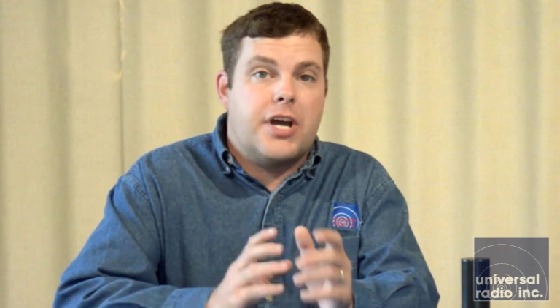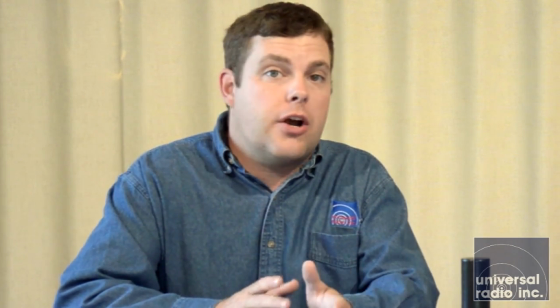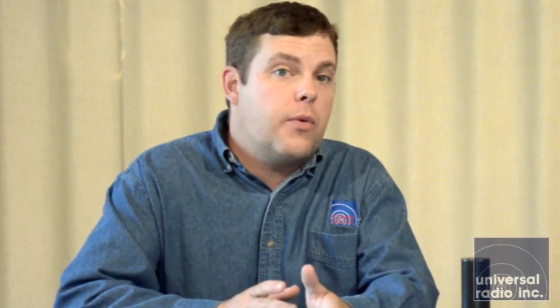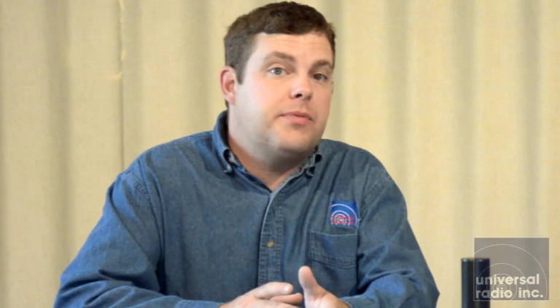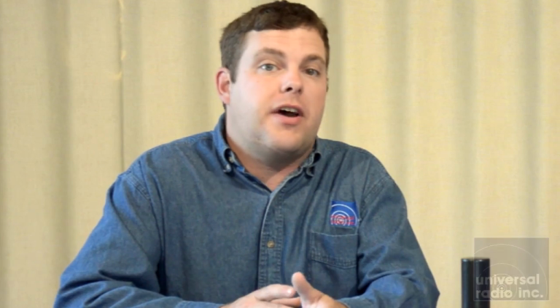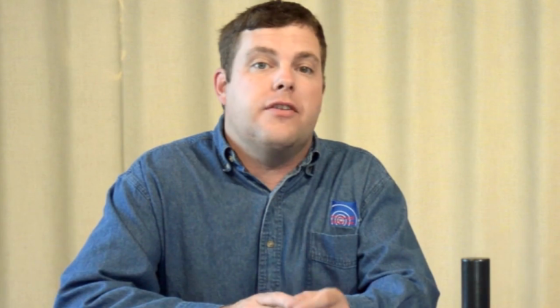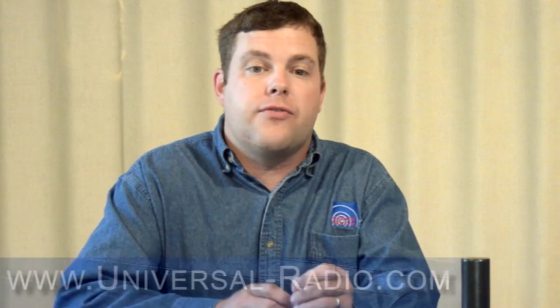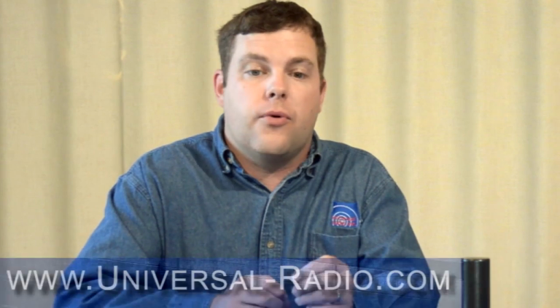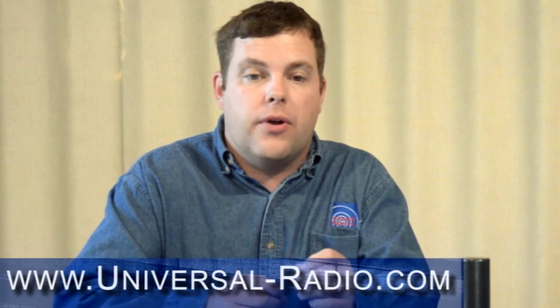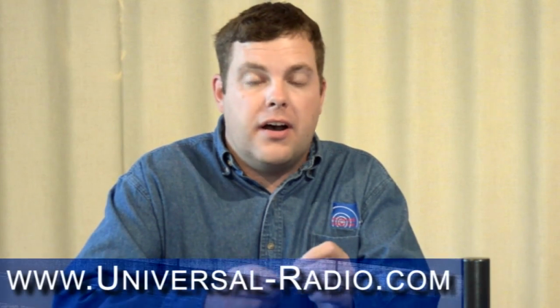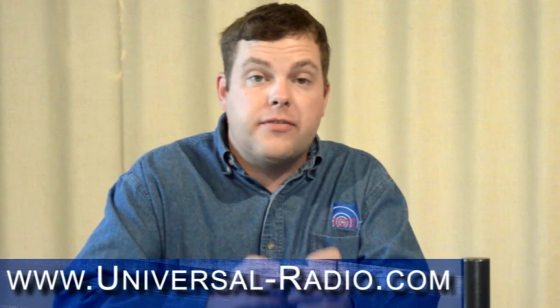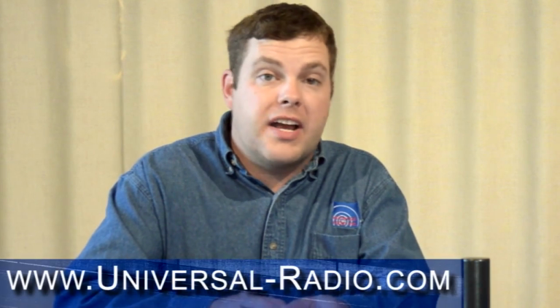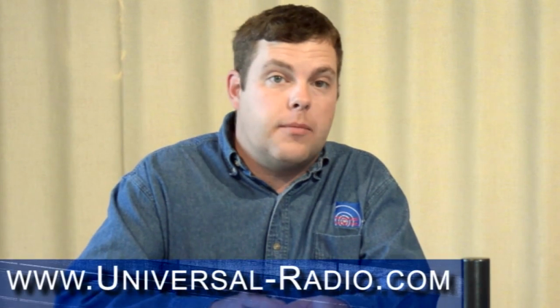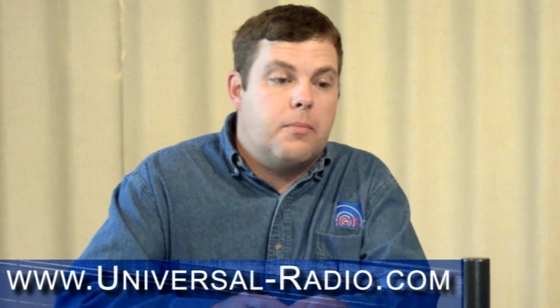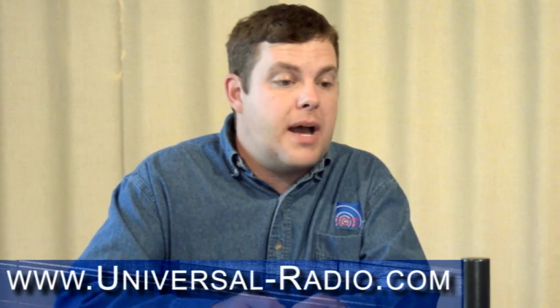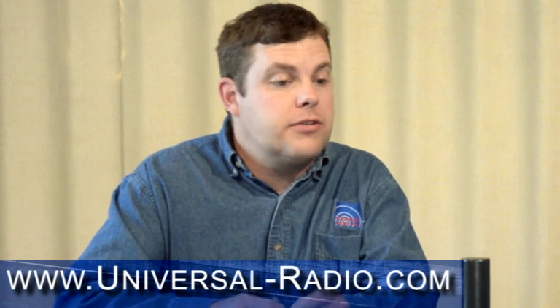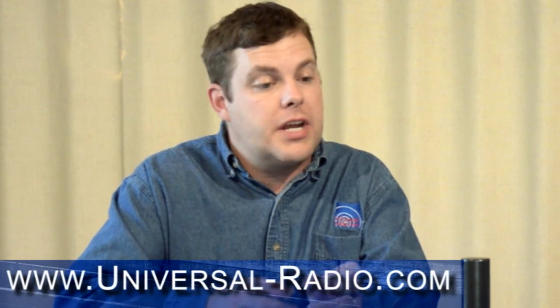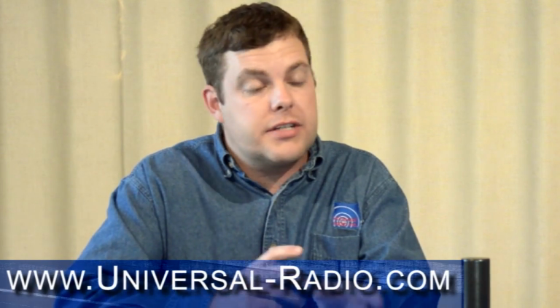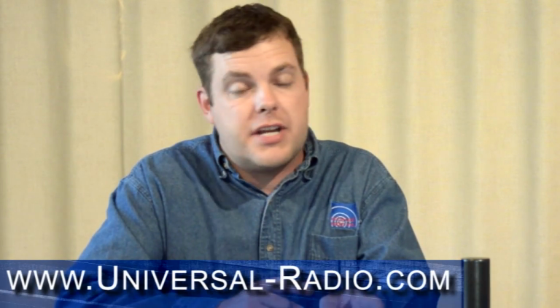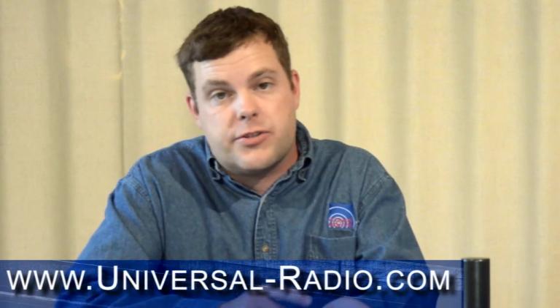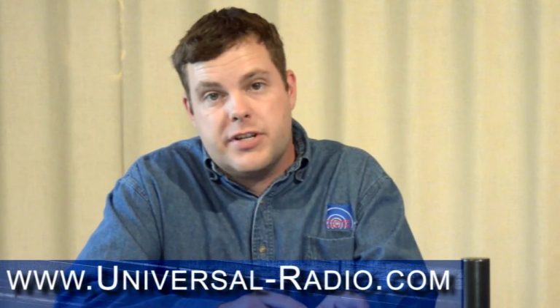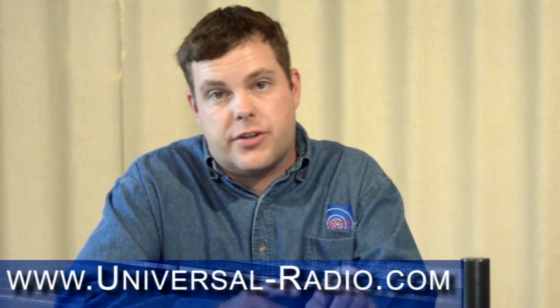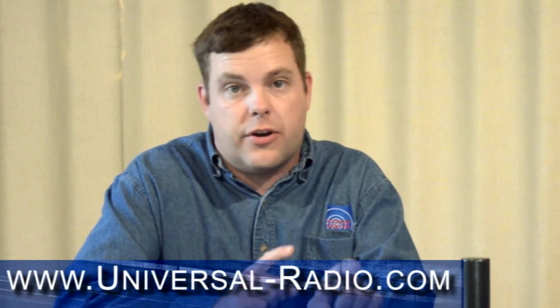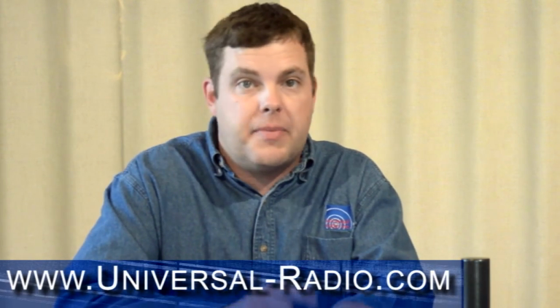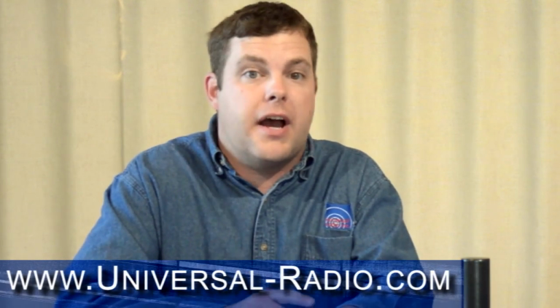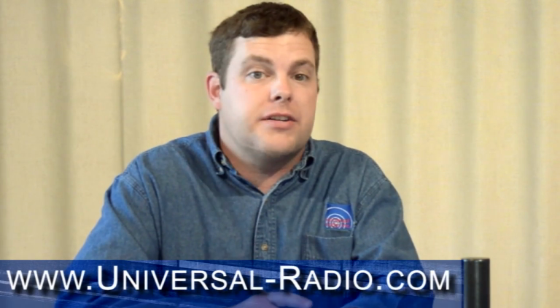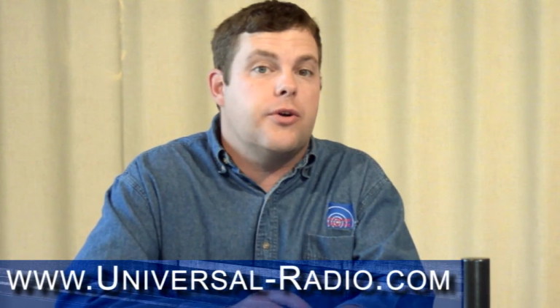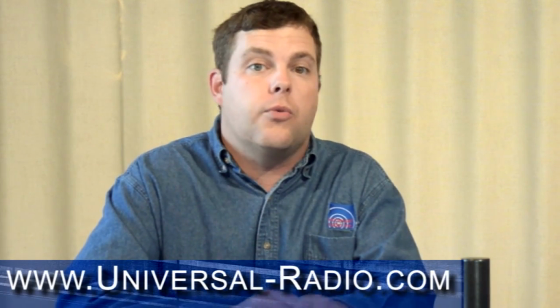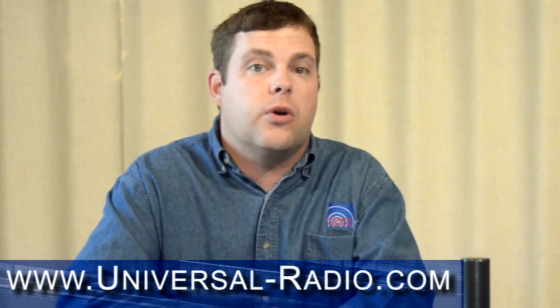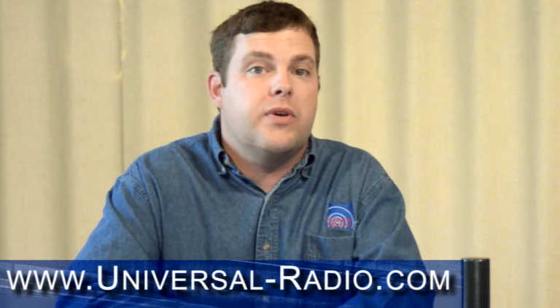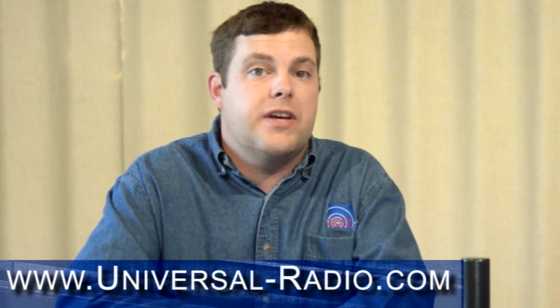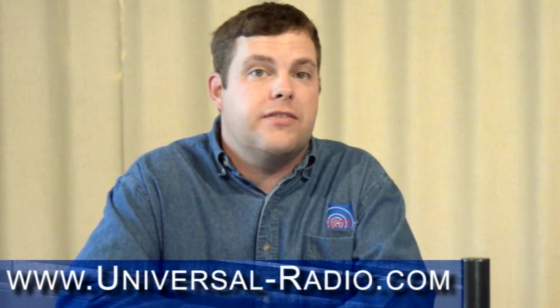Please check our website for available mounts and accessories that are going to be ideal to work with this, at www.universal-radio.com.